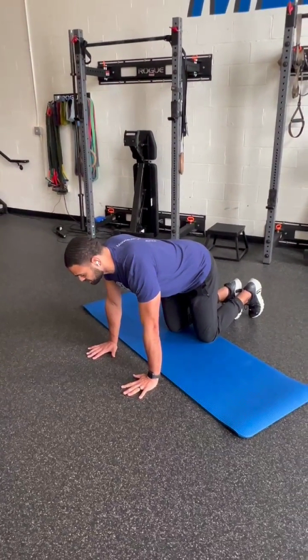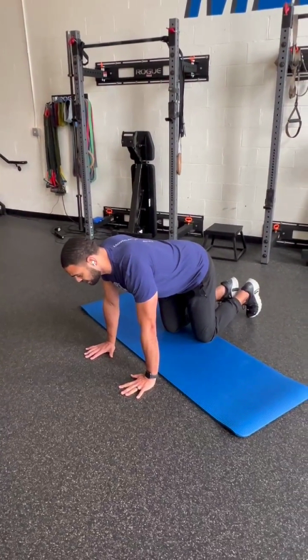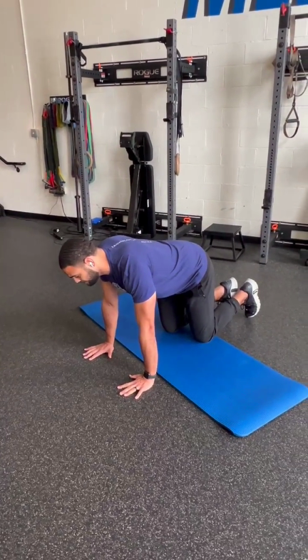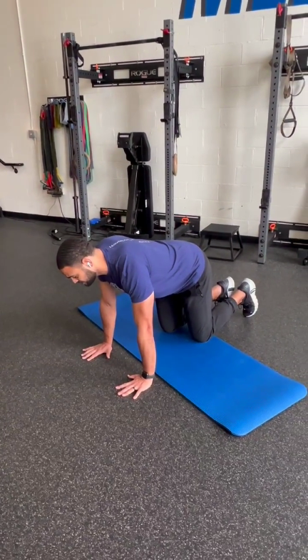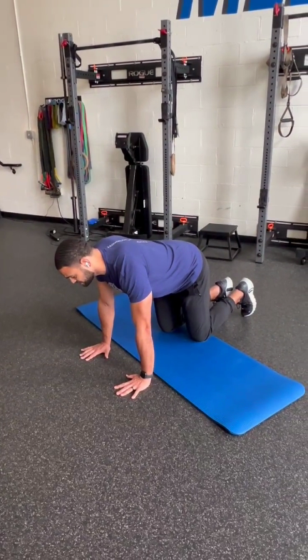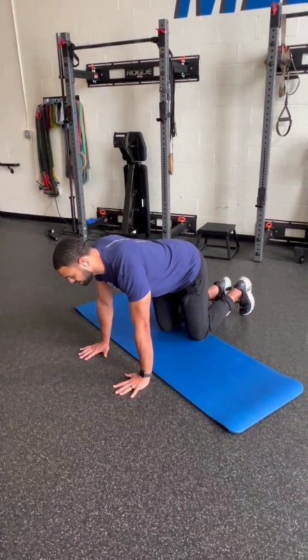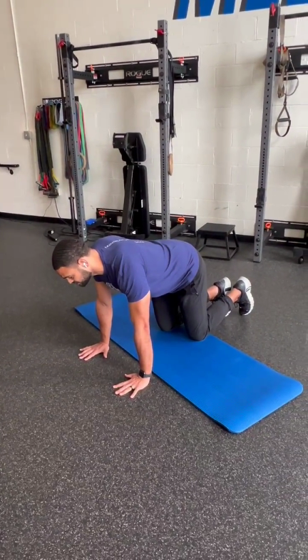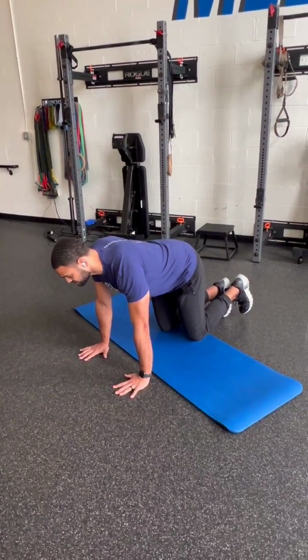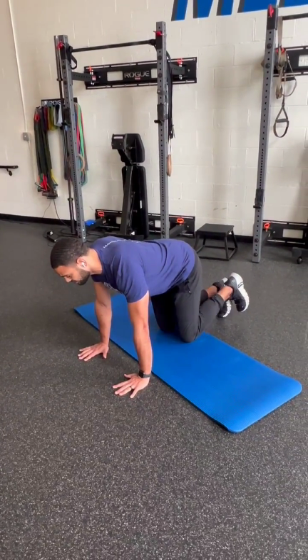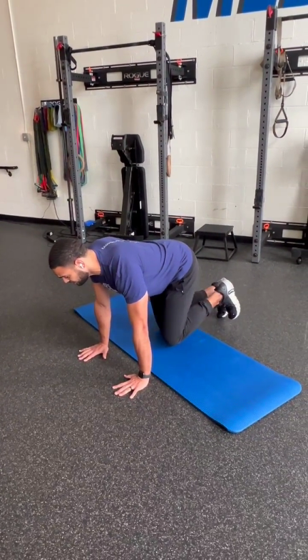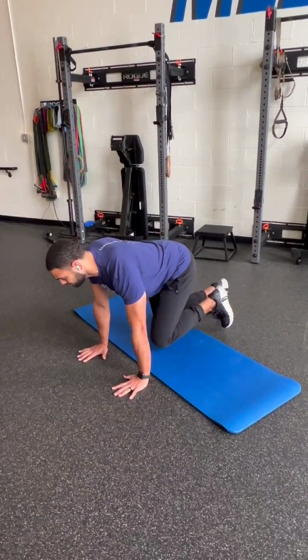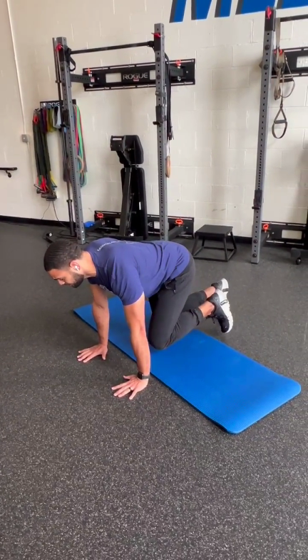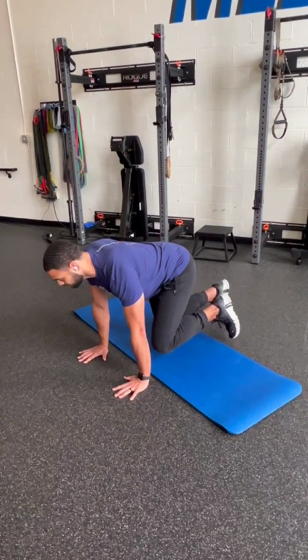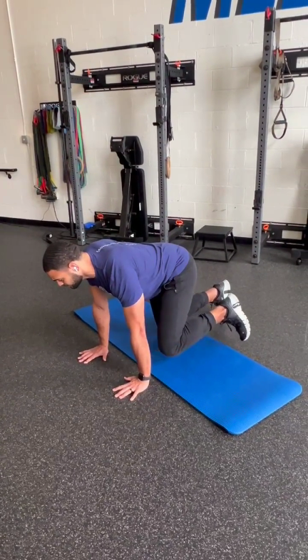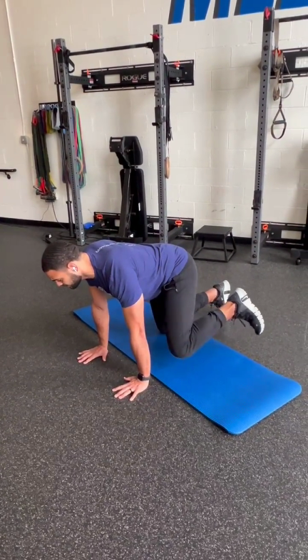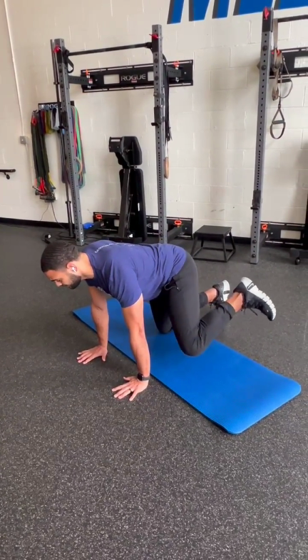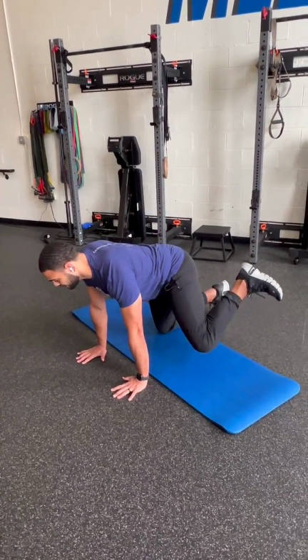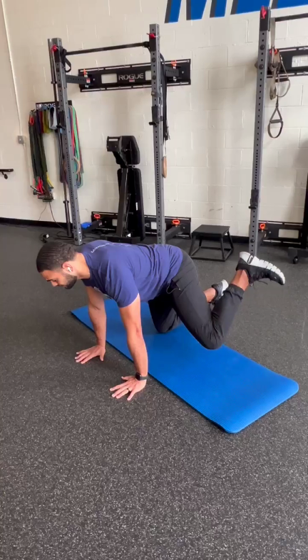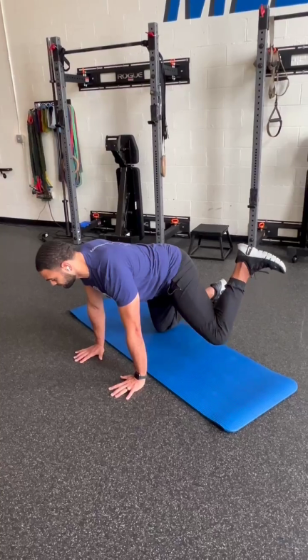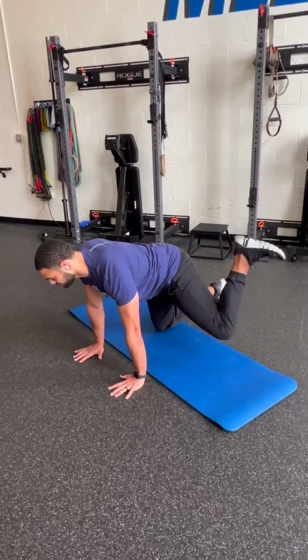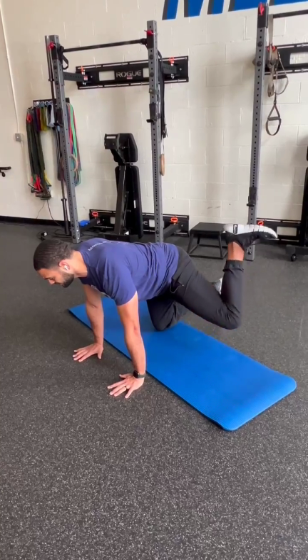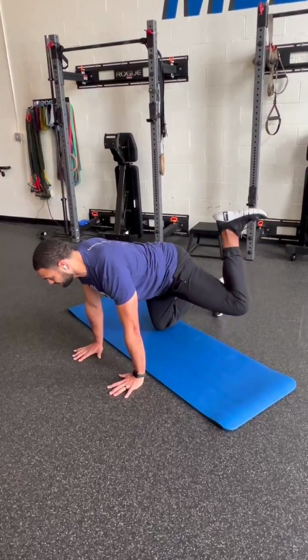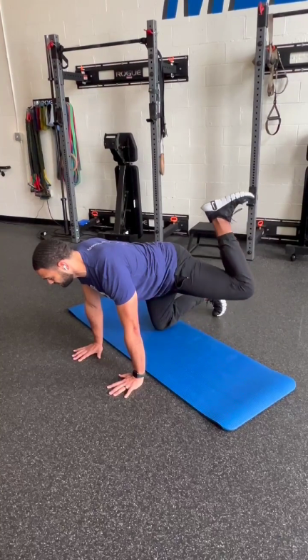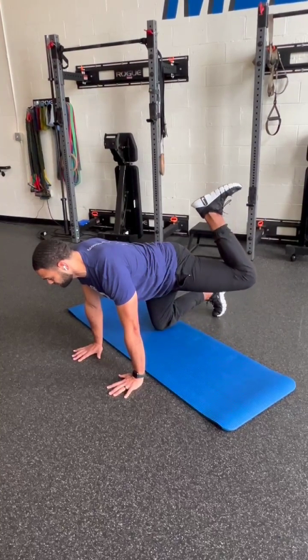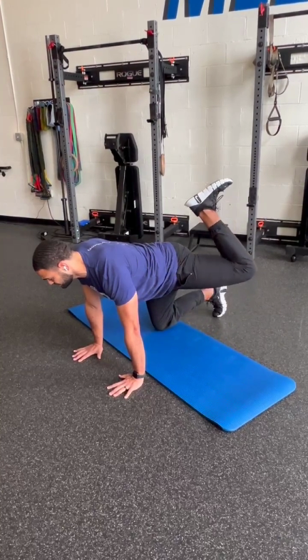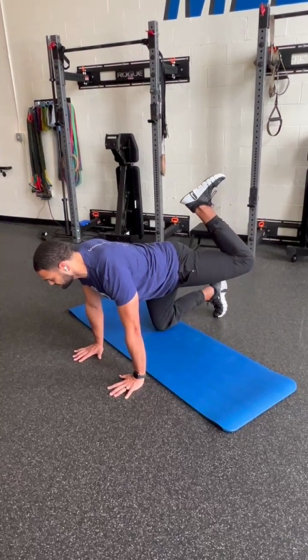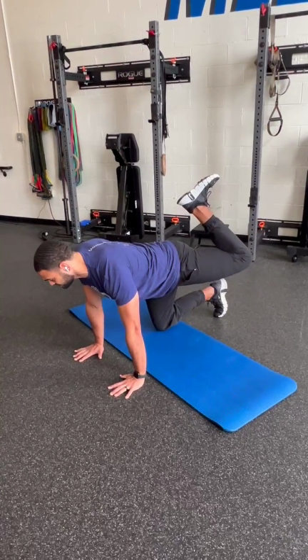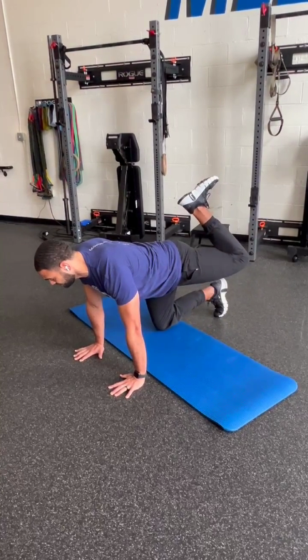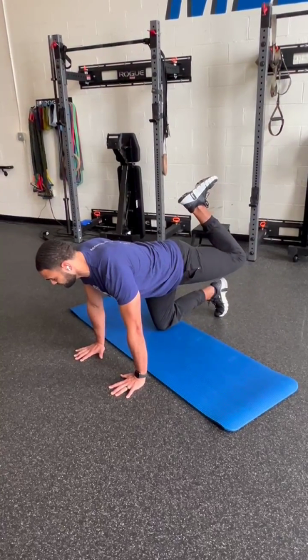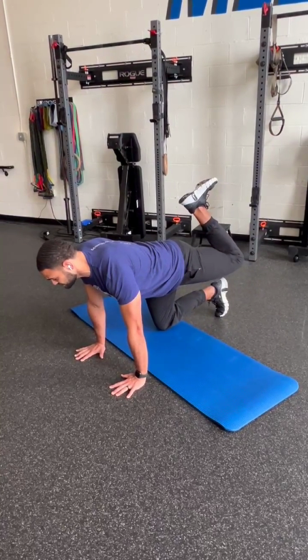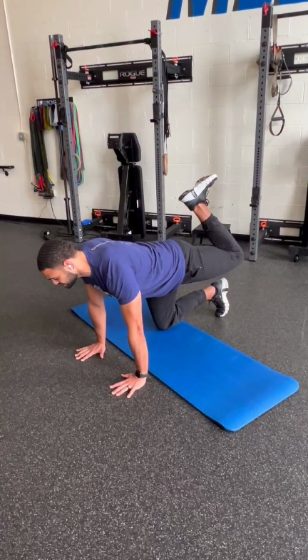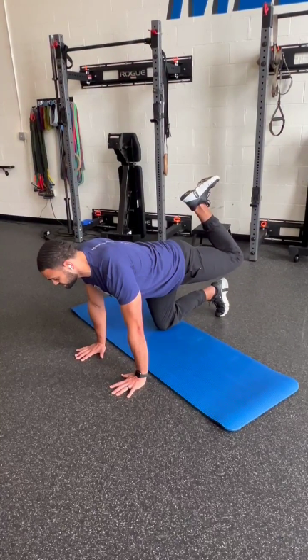I'll show you the opposite direction here. We'll start up, come back, get that hip rotation, finish that extension, and come back down.